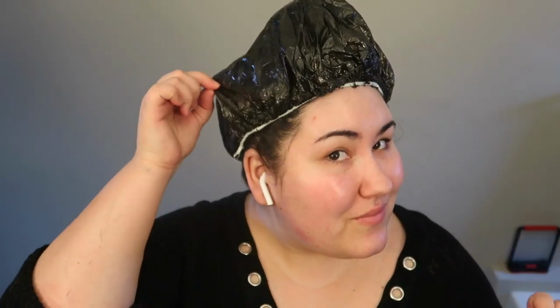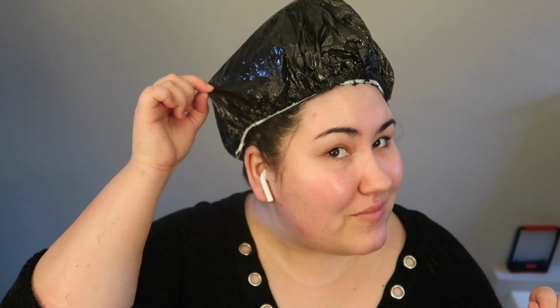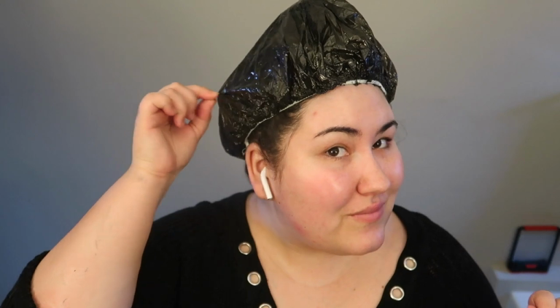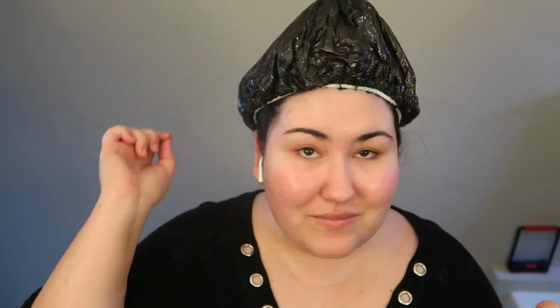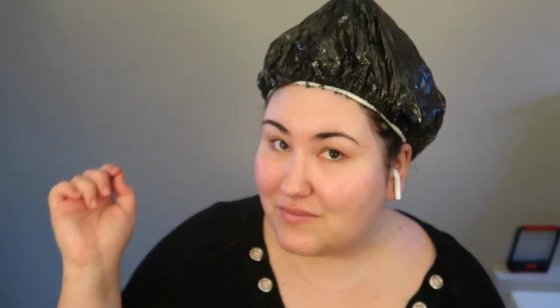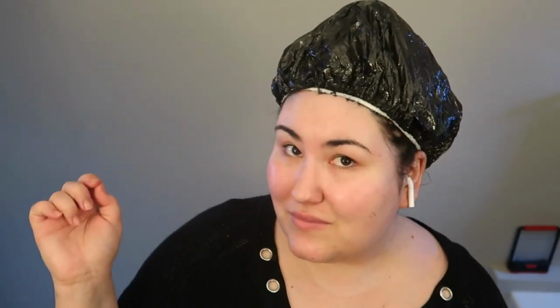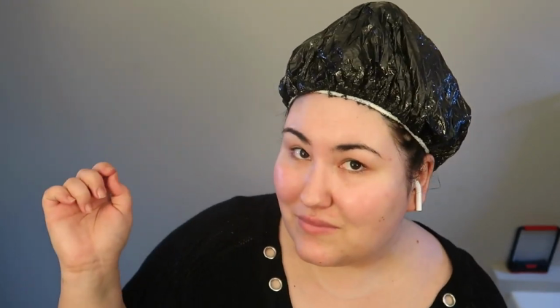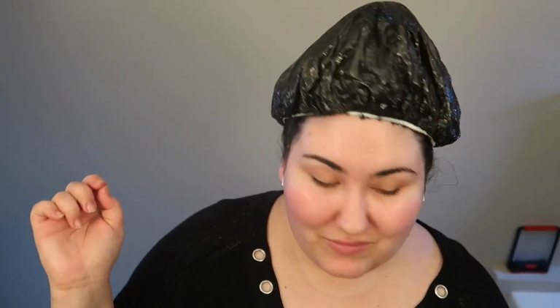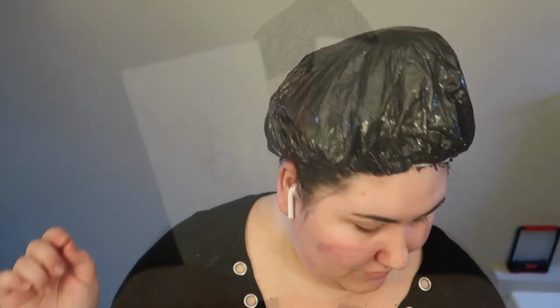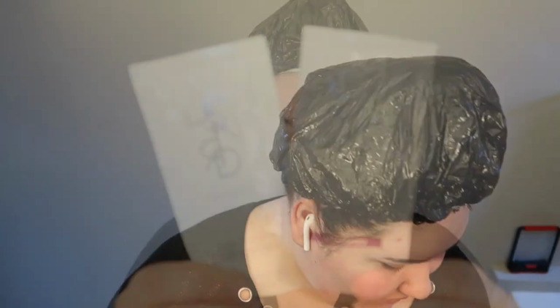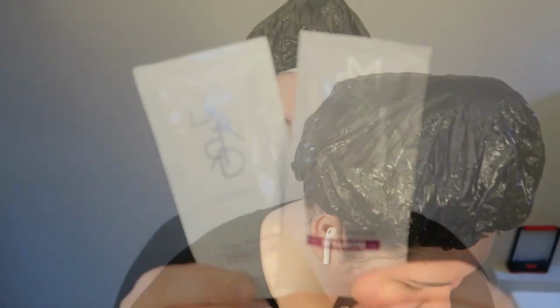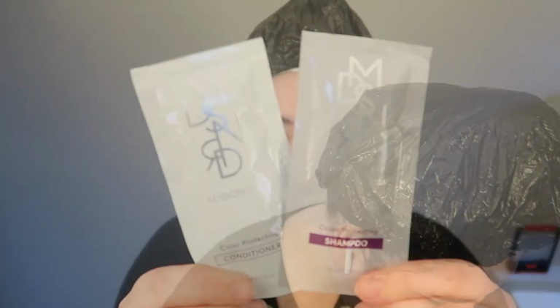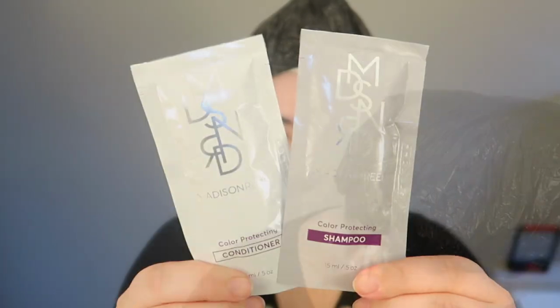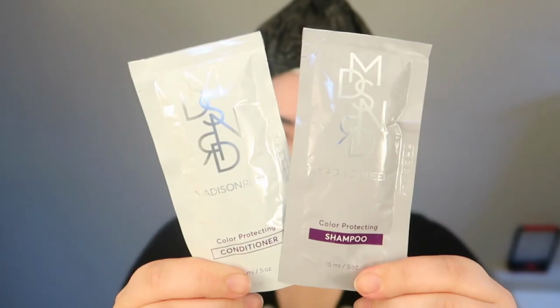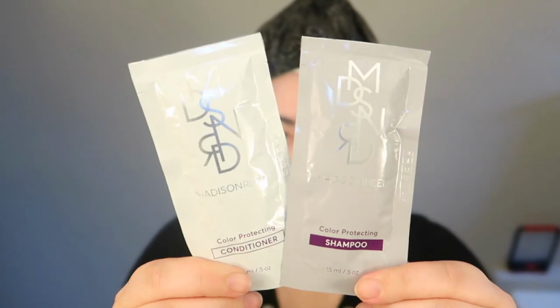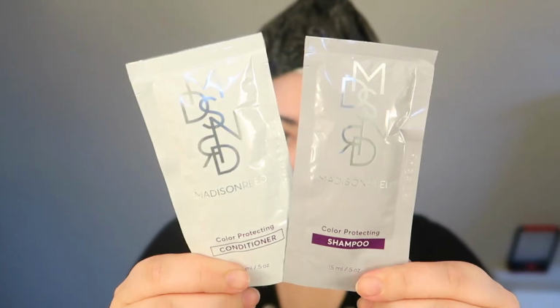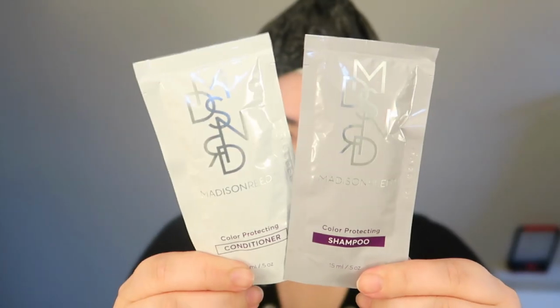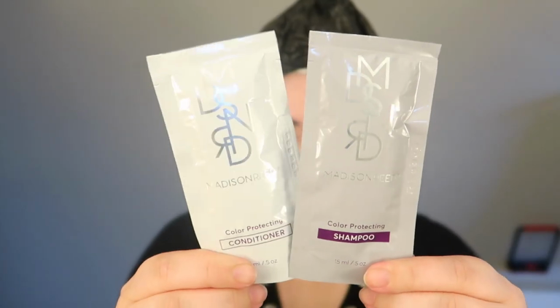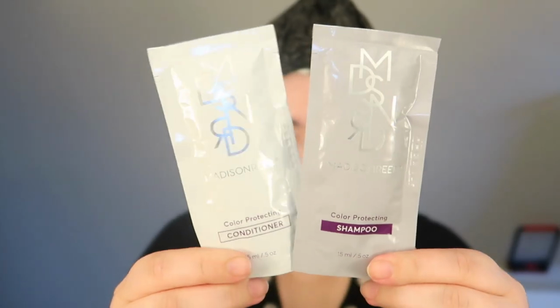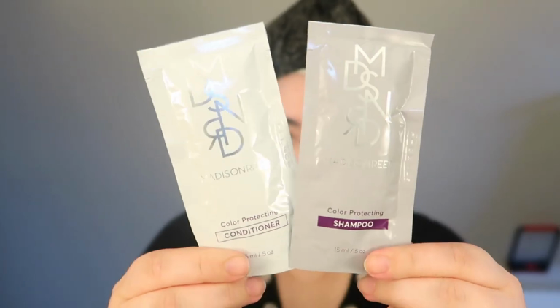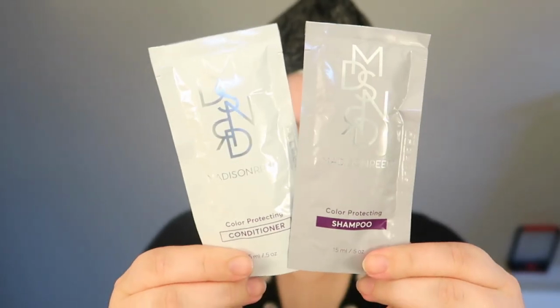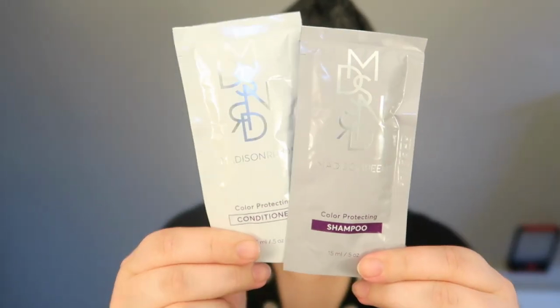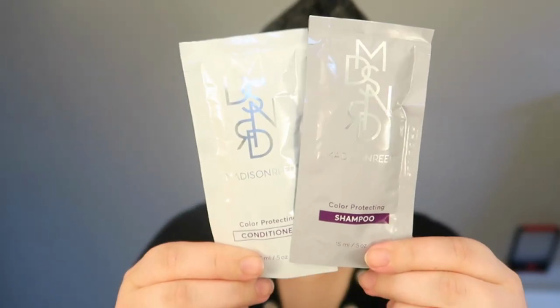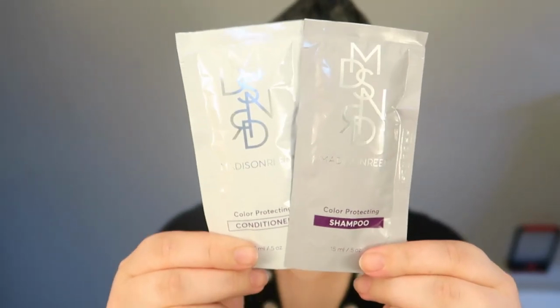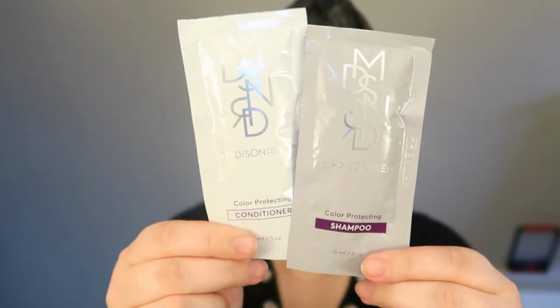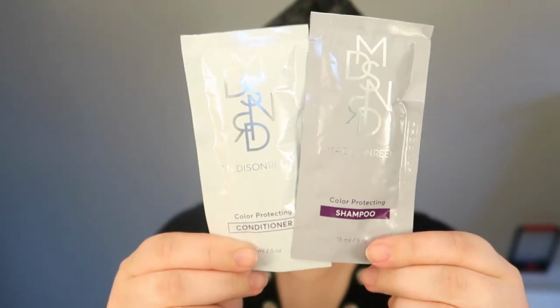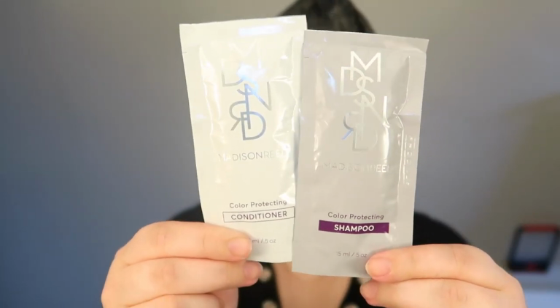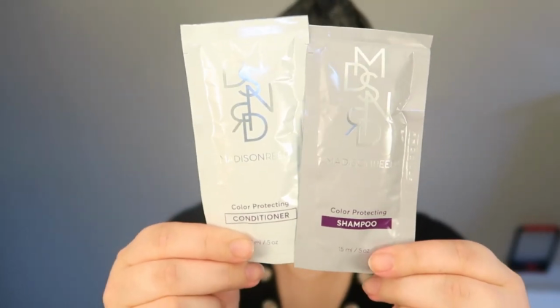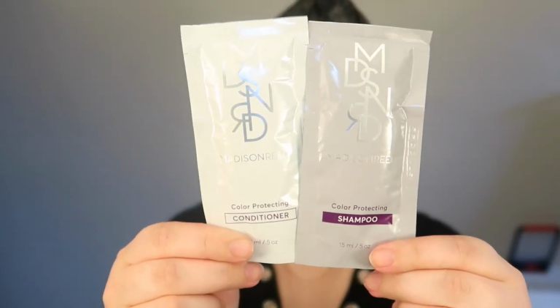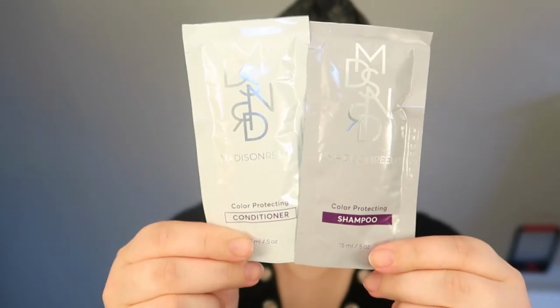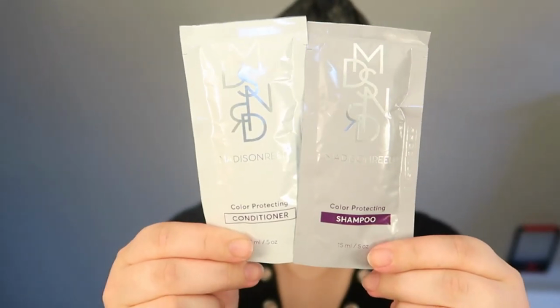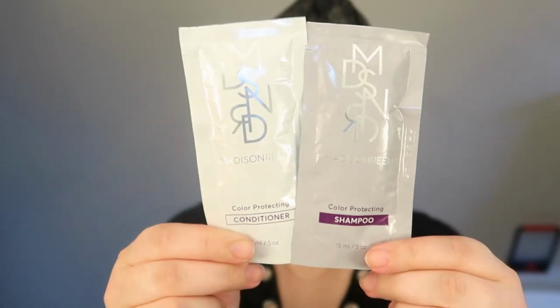After the 45 minutes were up, I jumped in the shower and rinsed while using the color-protecting shampoo and conditioner.